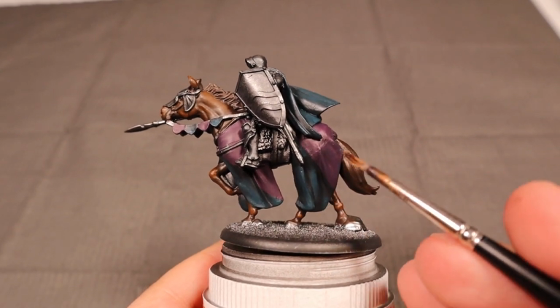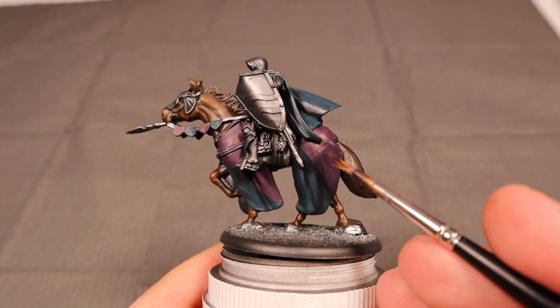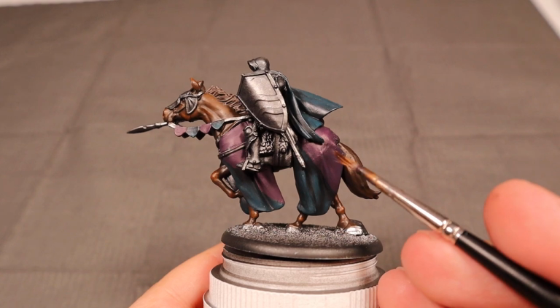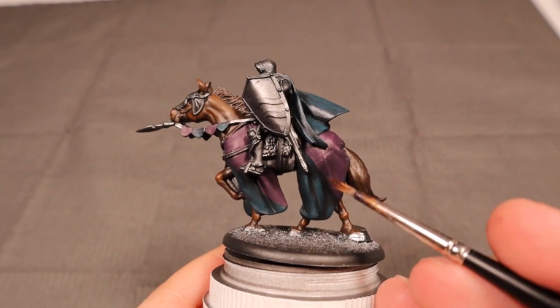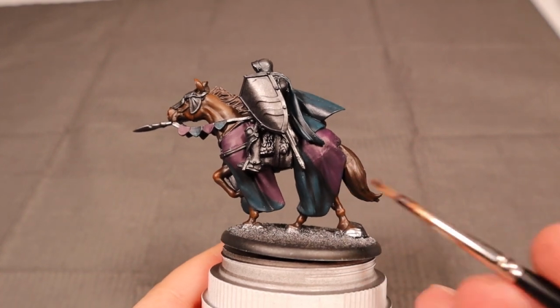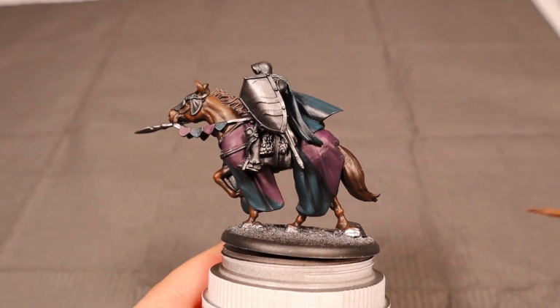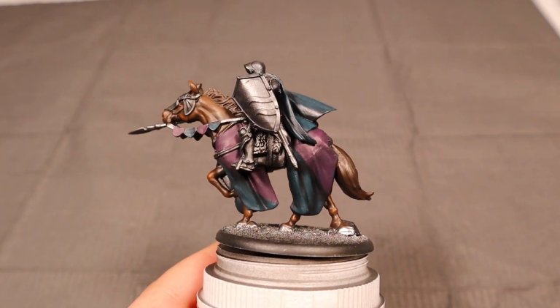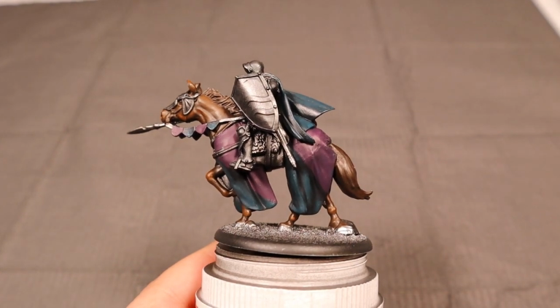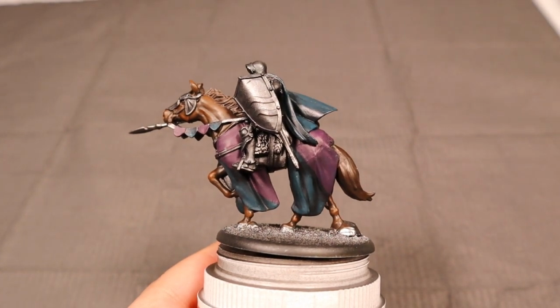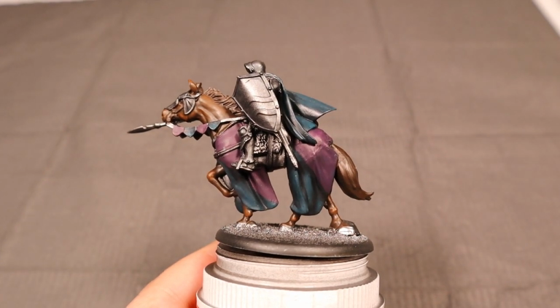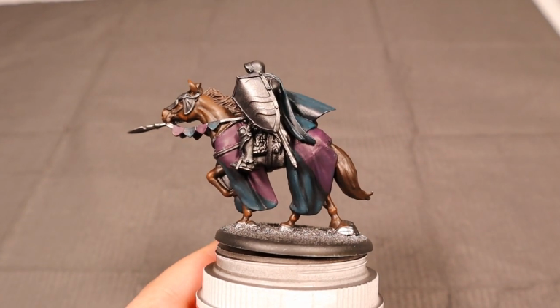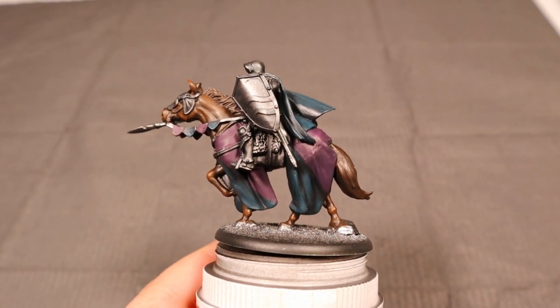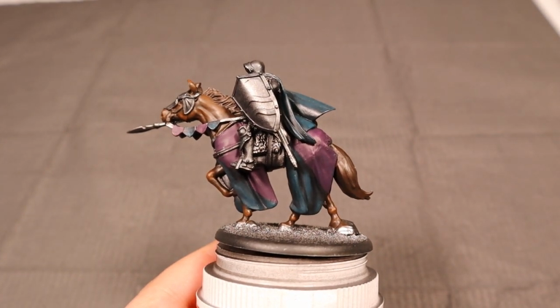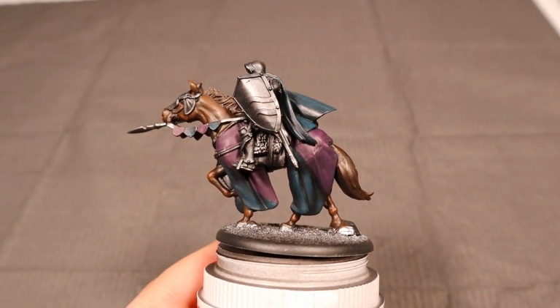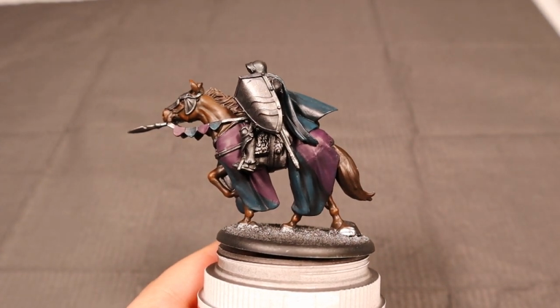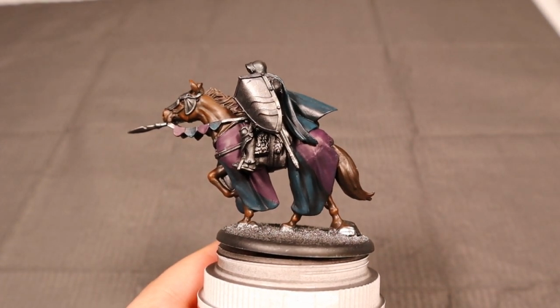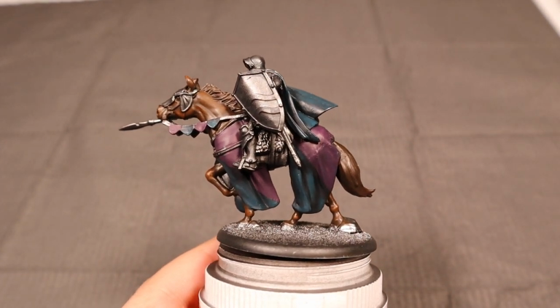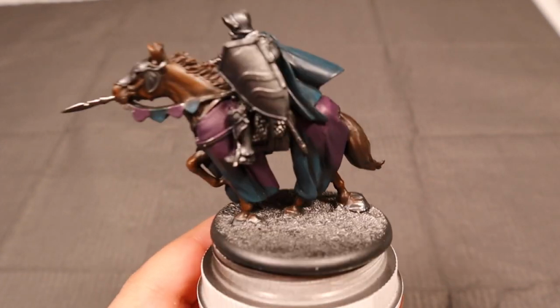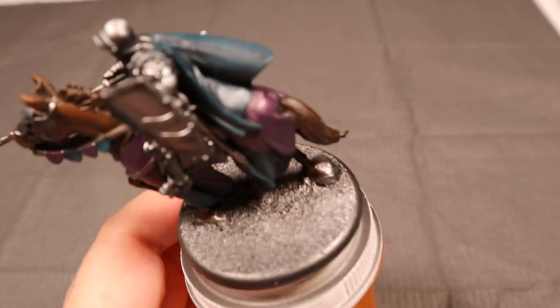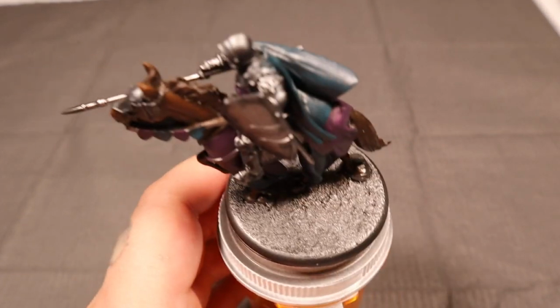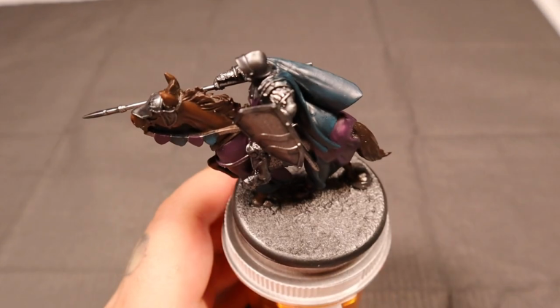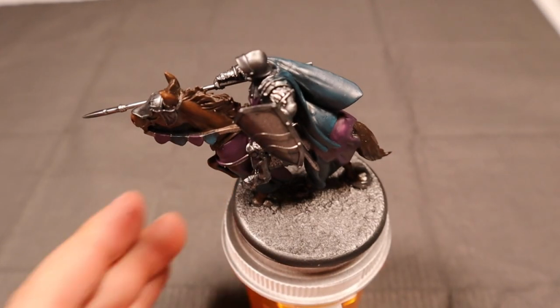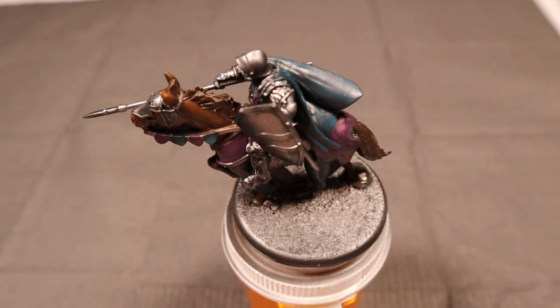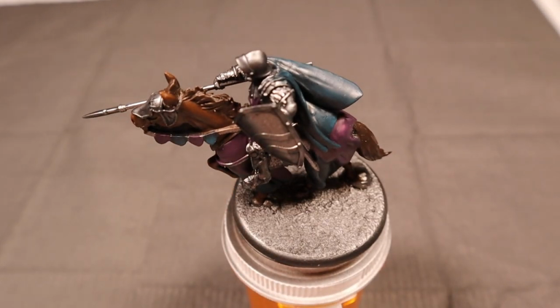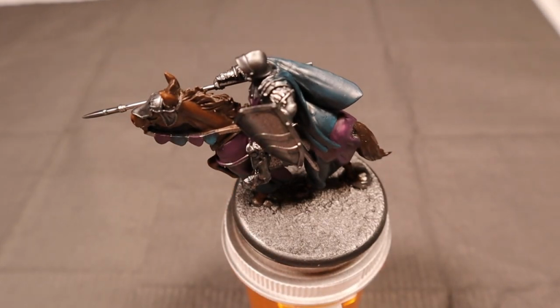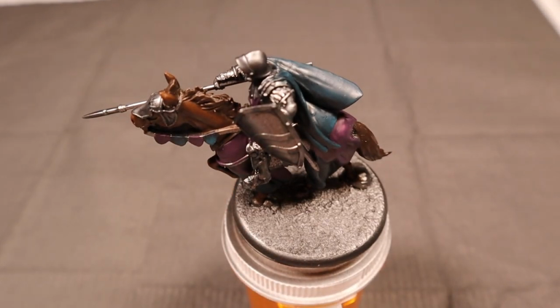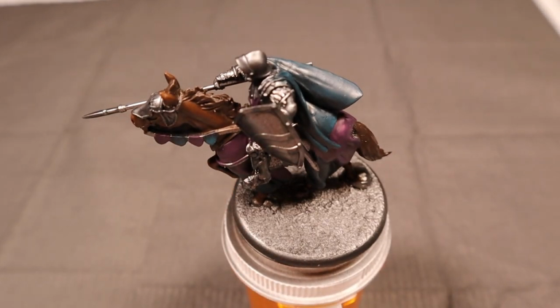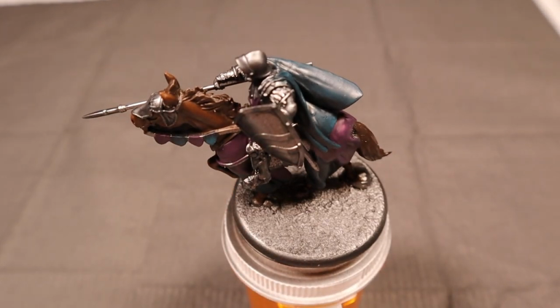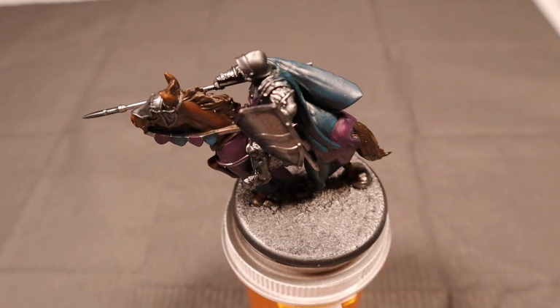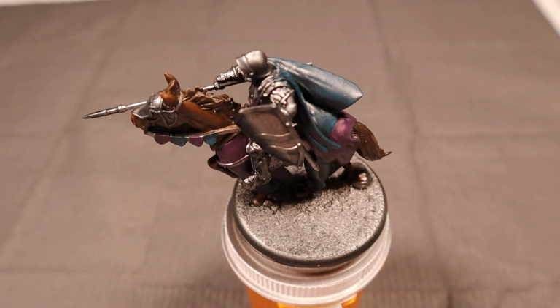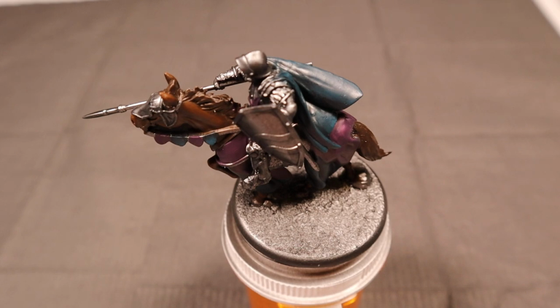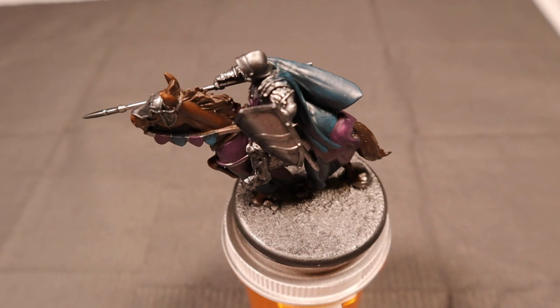Once this is all done, if you feel like there's too much separation between the colors, you can go back and wash the model down with a brown to kind of pull them back together.